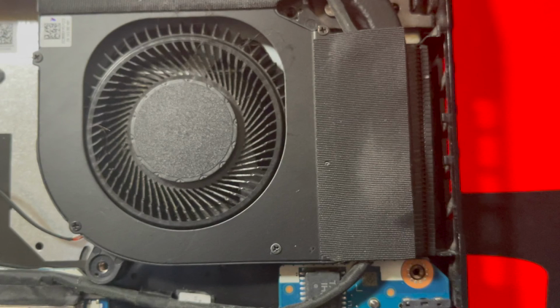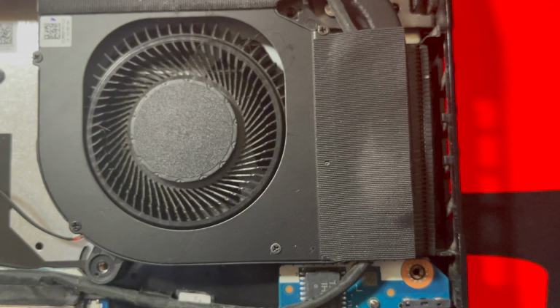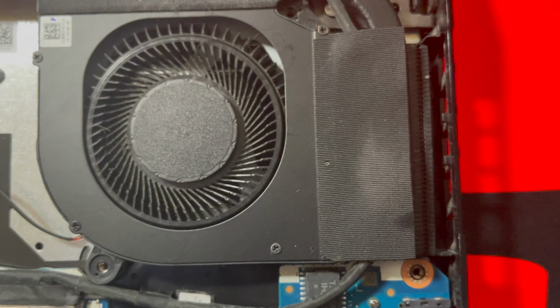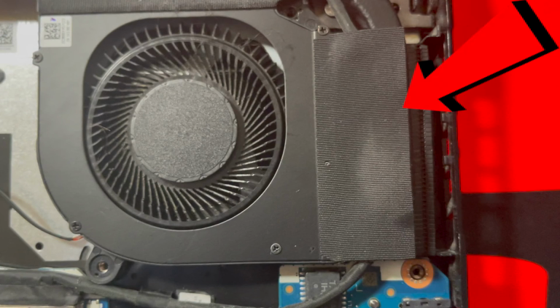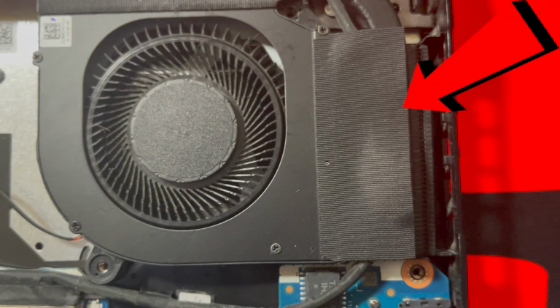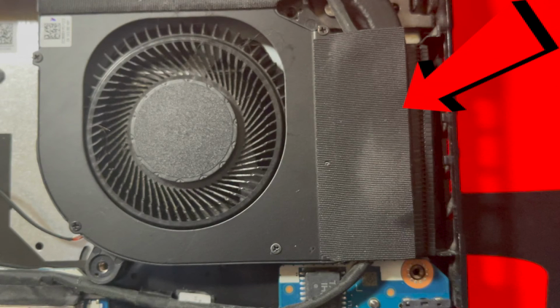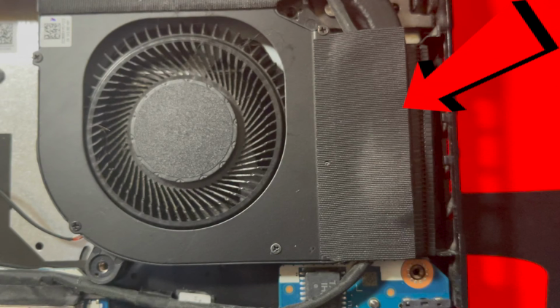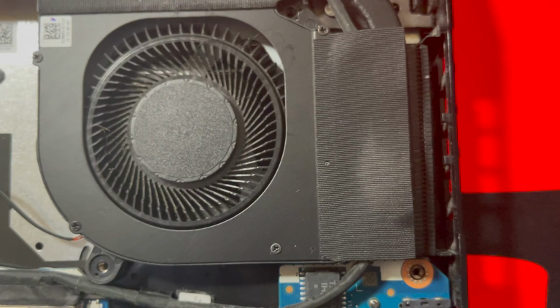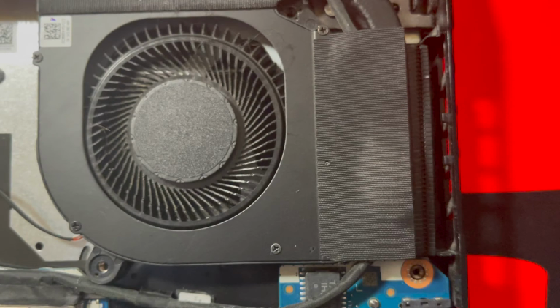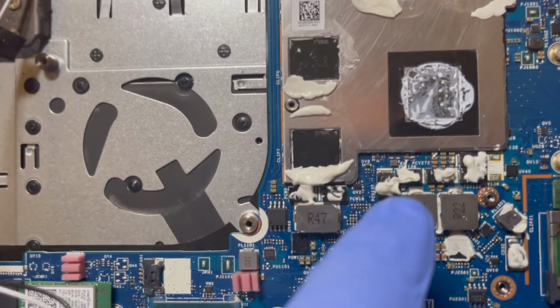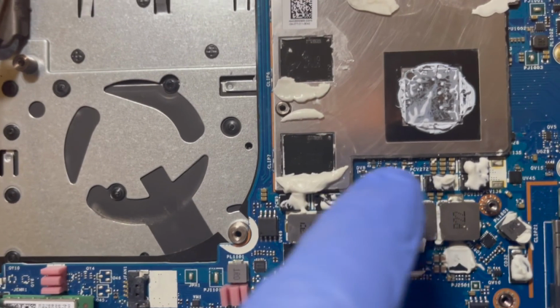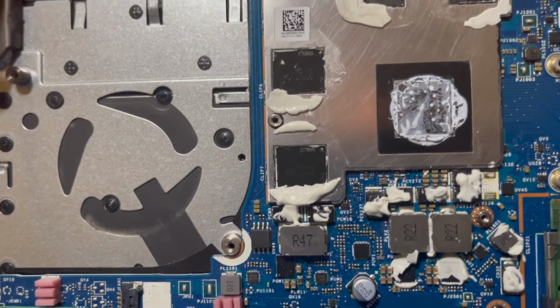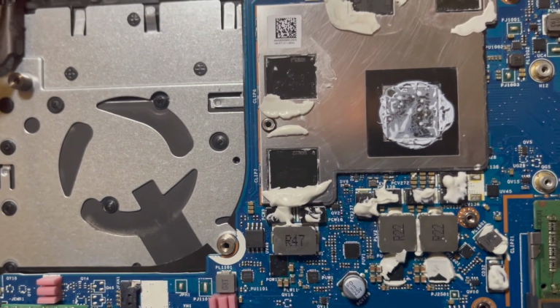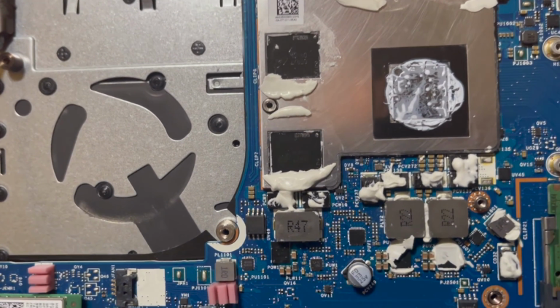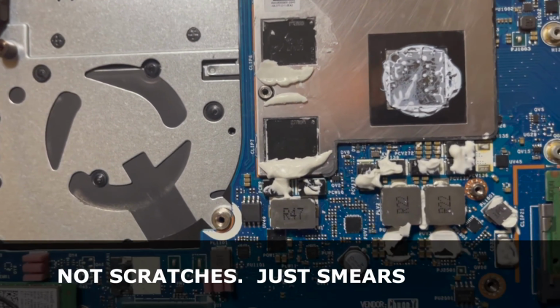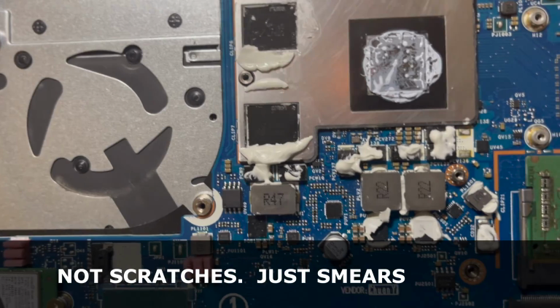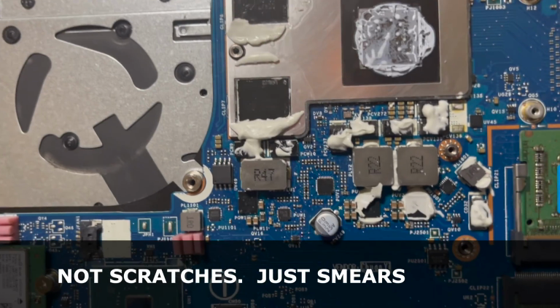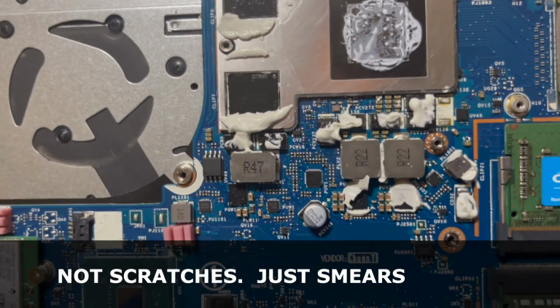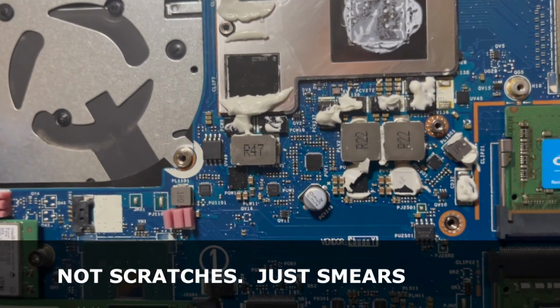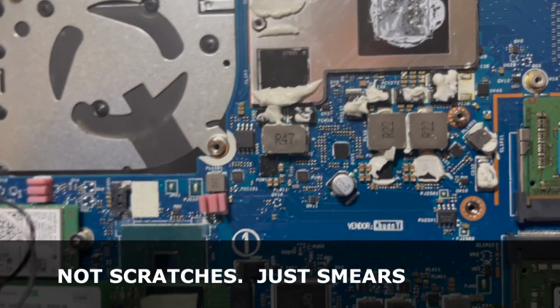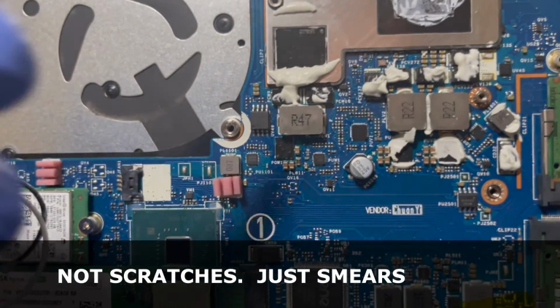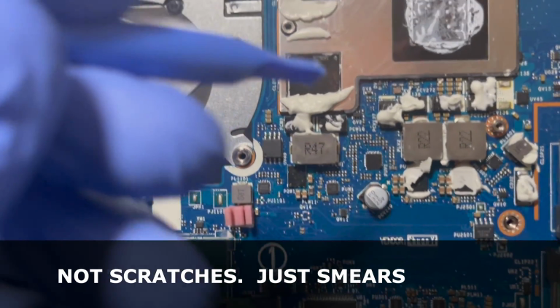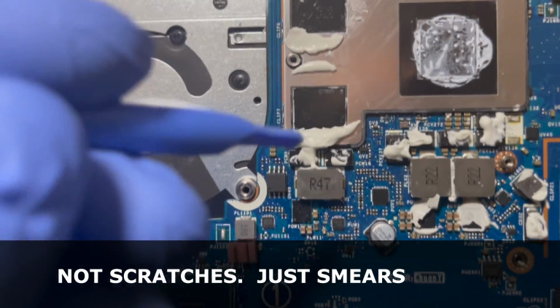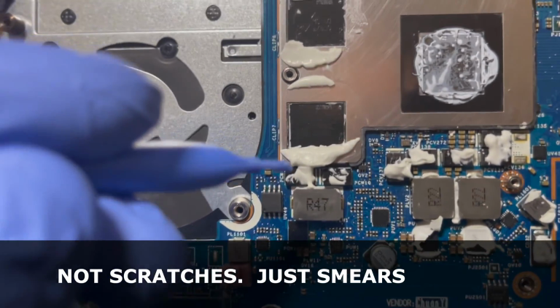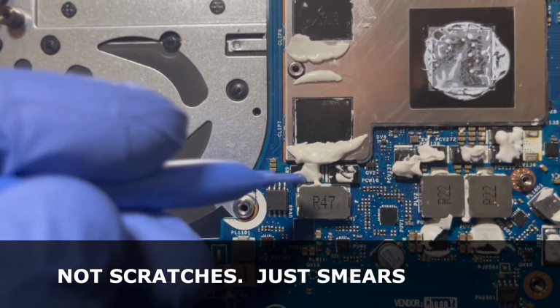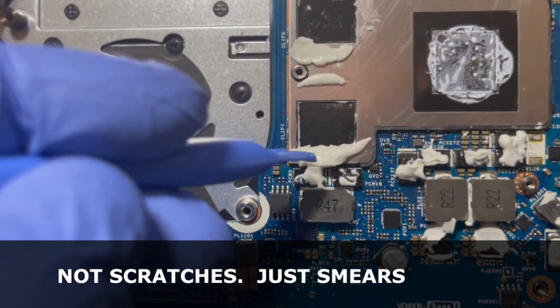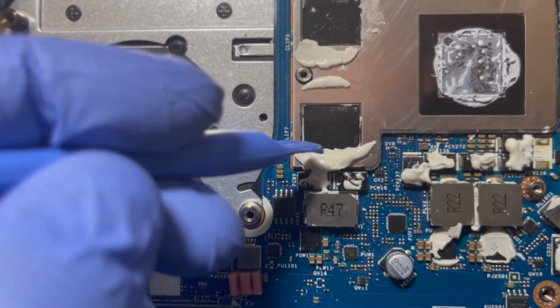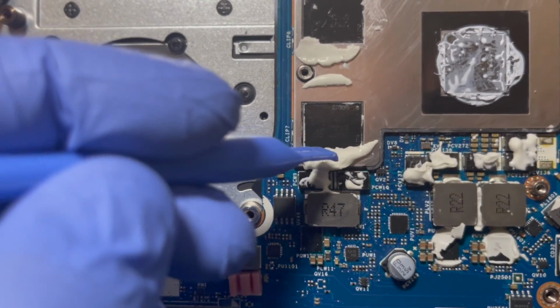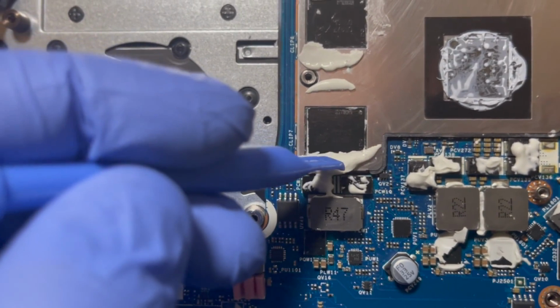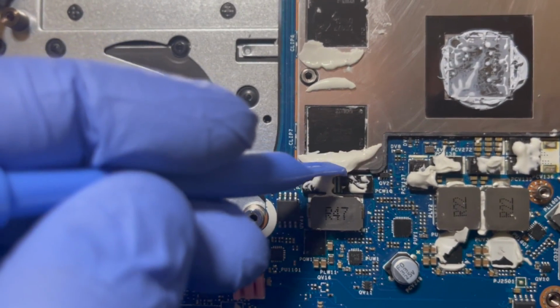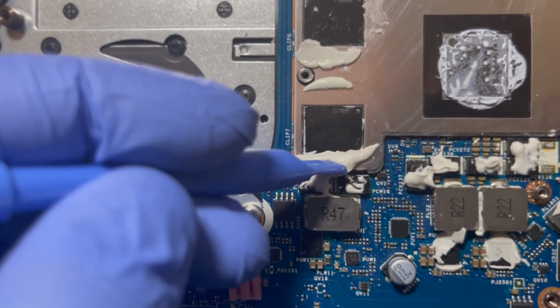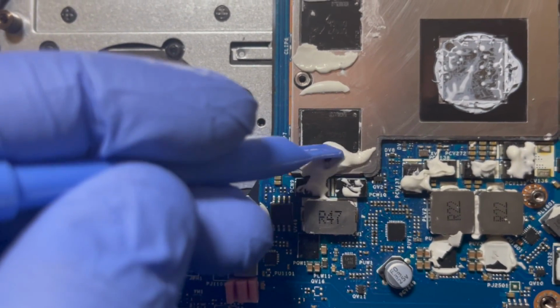Pry up the tape here. For the rest of the removal, click the link in the corner. With the heat sink removed, I'll clean up the thermal grease and K5 Pro.